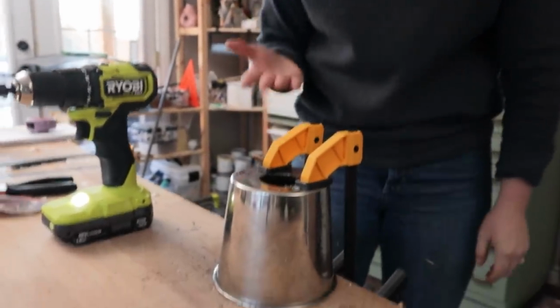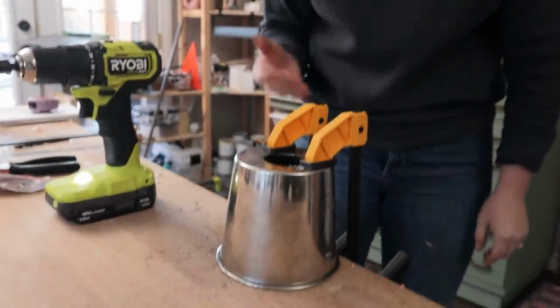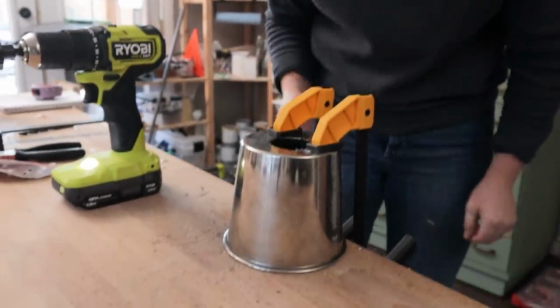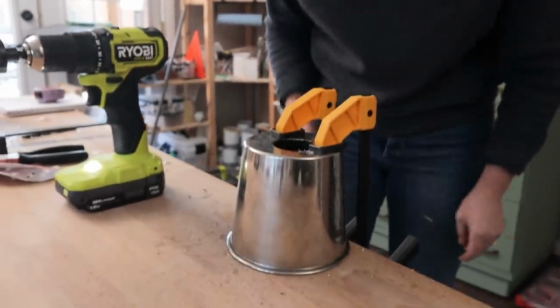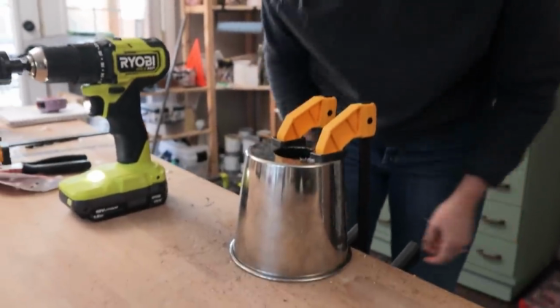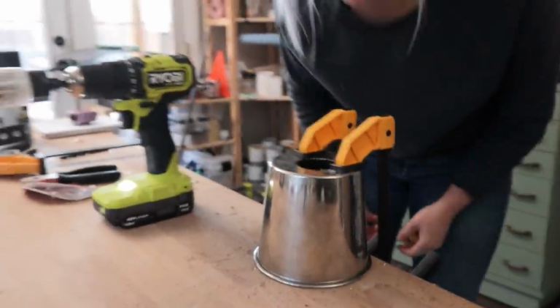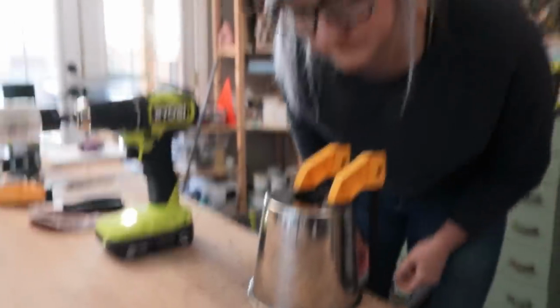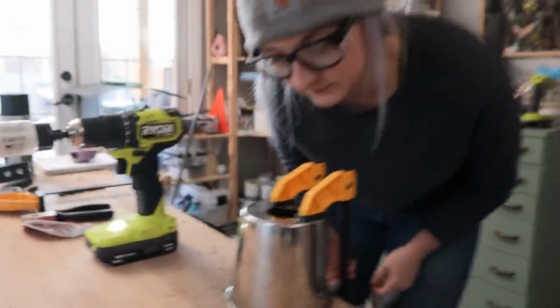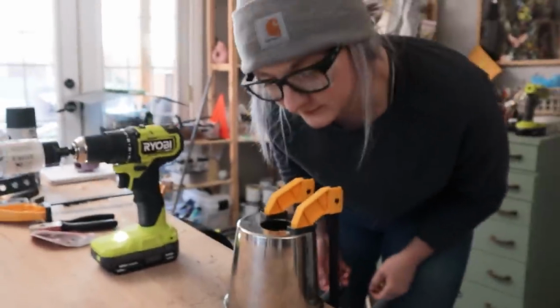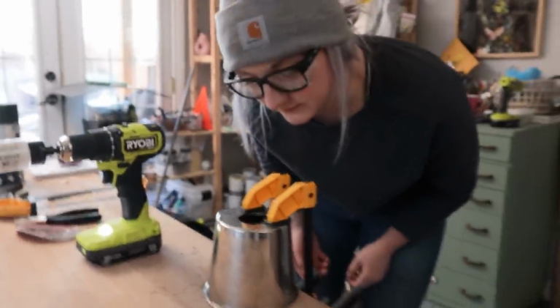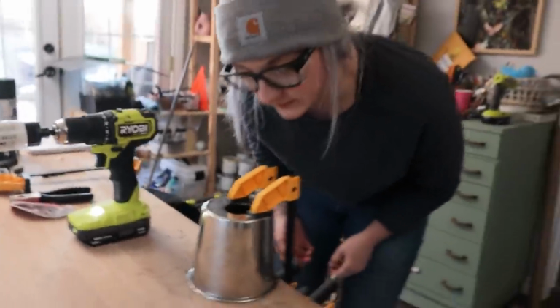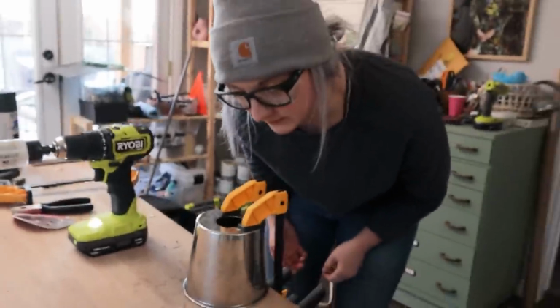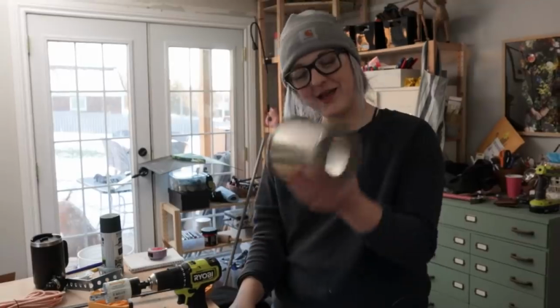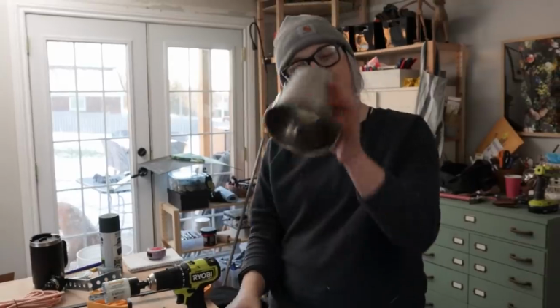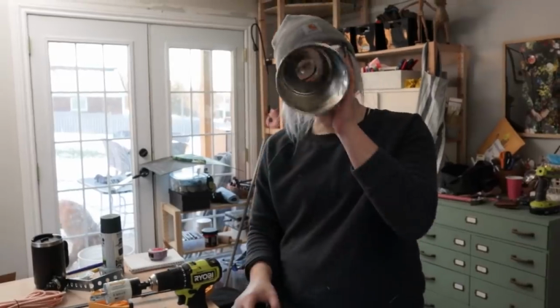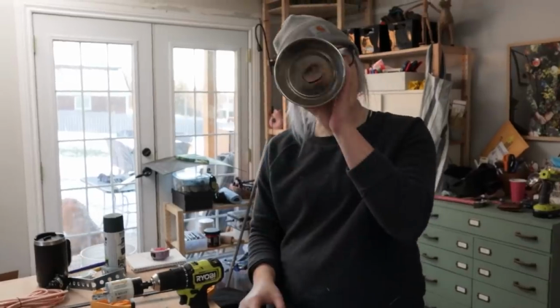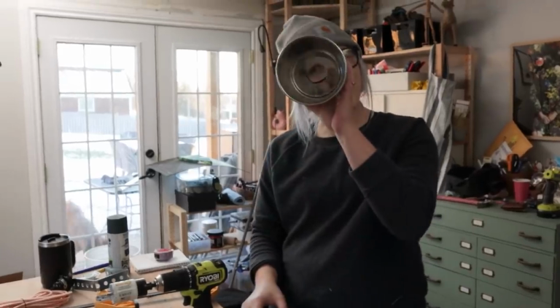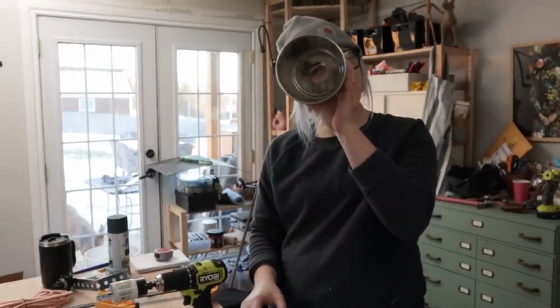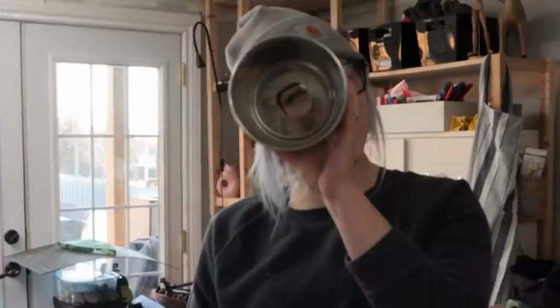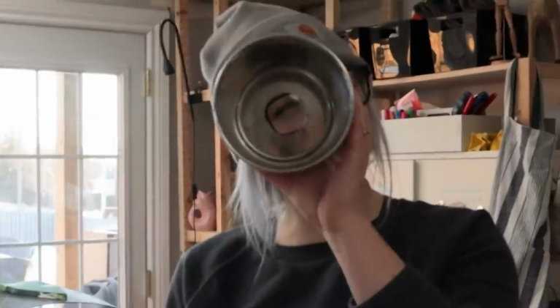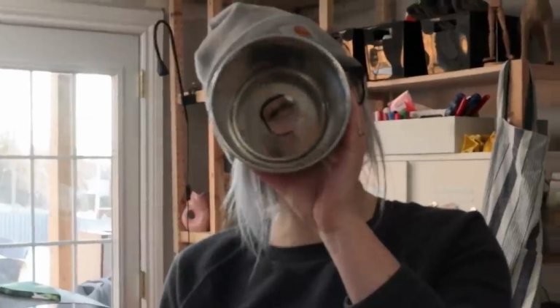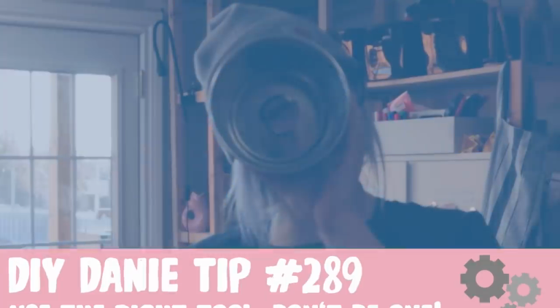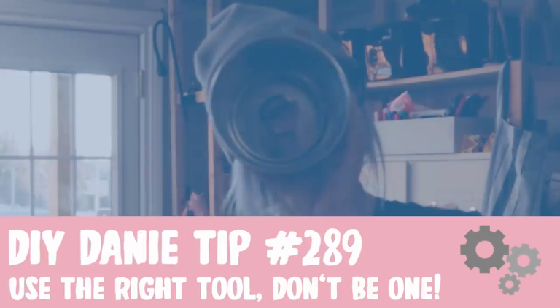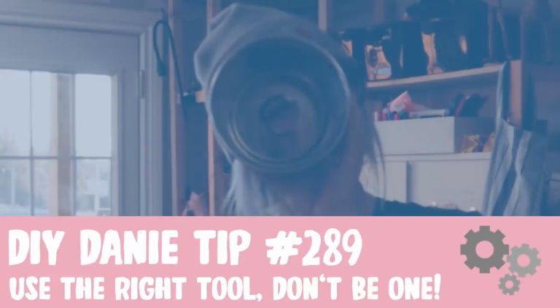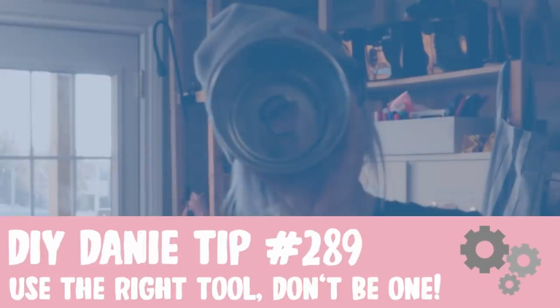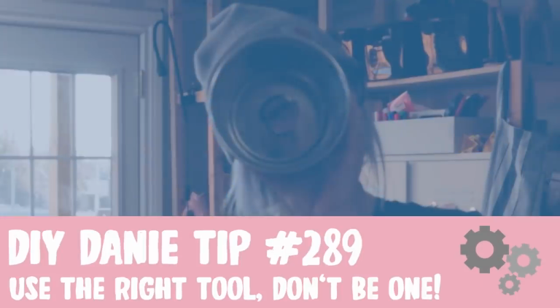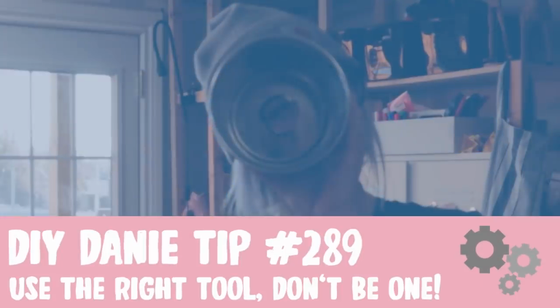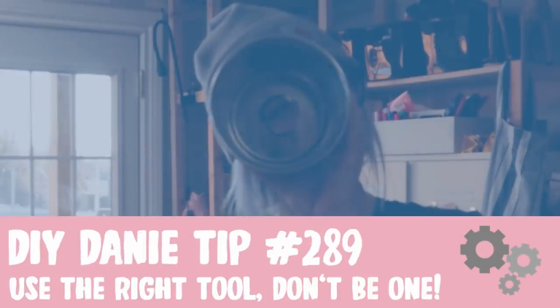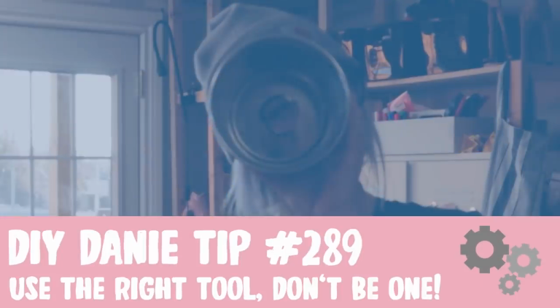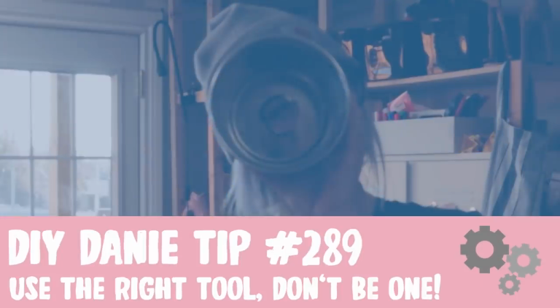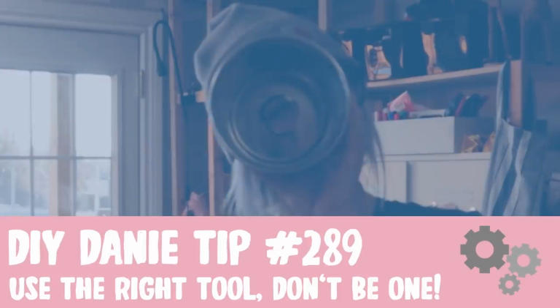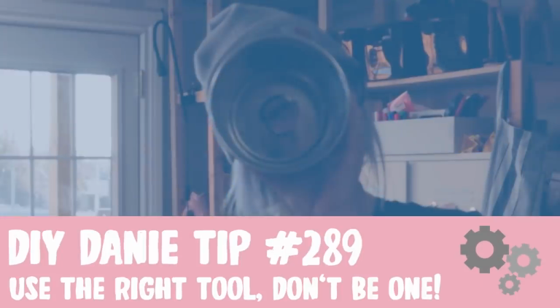We're in! Wise words to live by — use the right tool, don't be one.